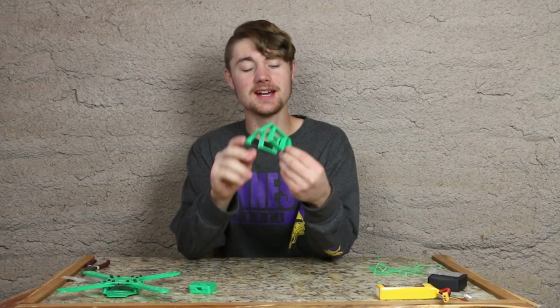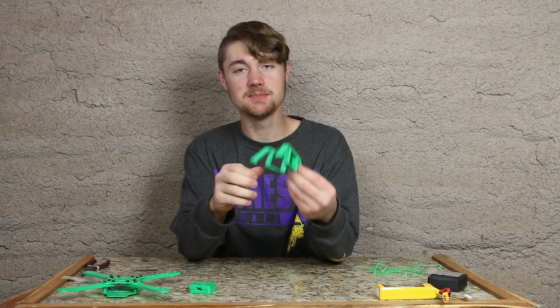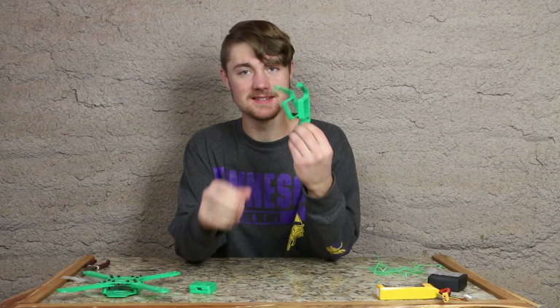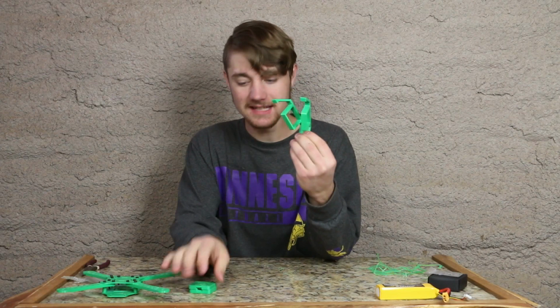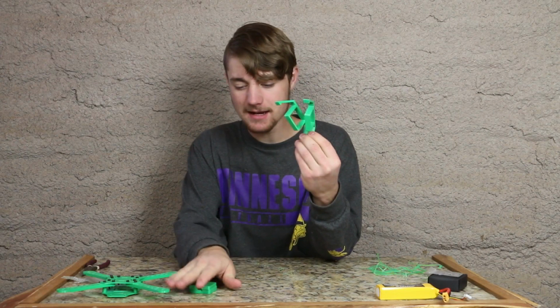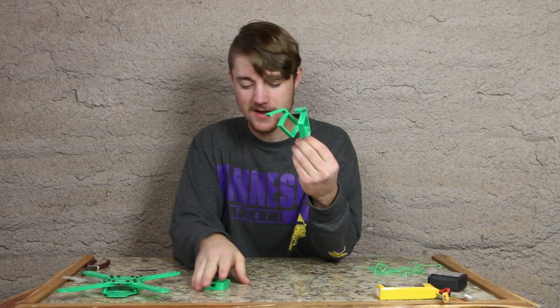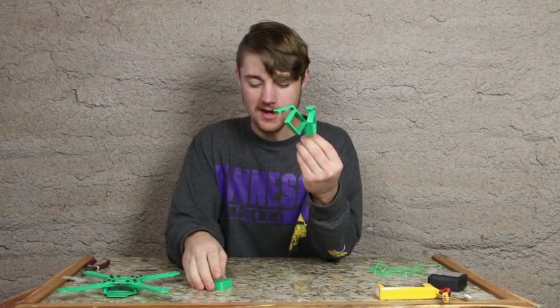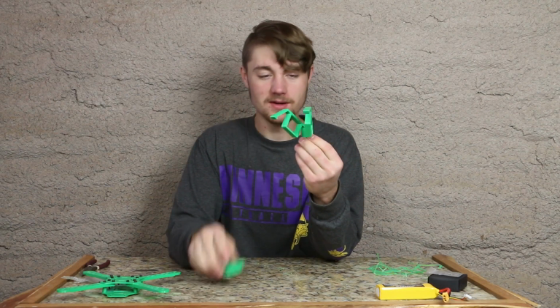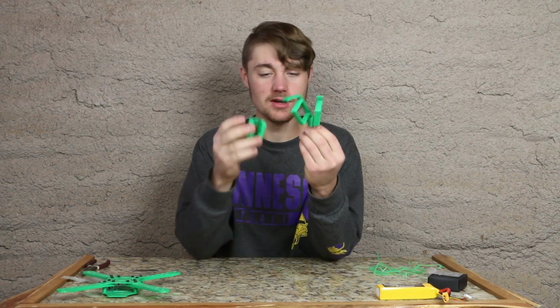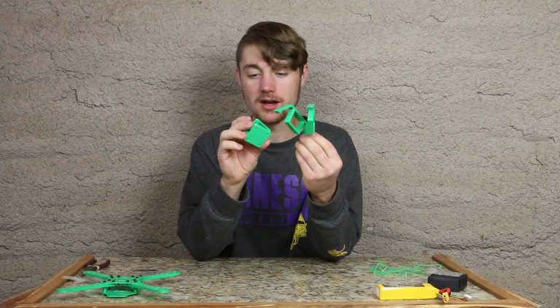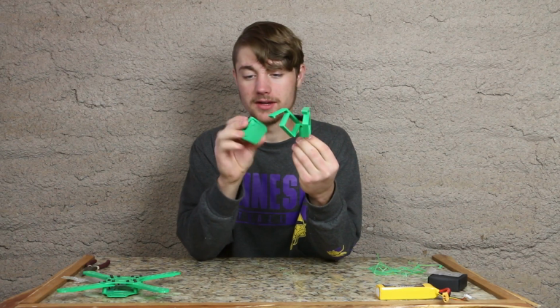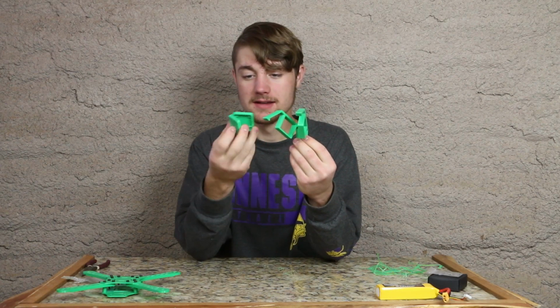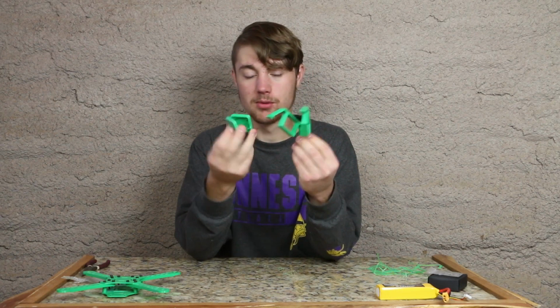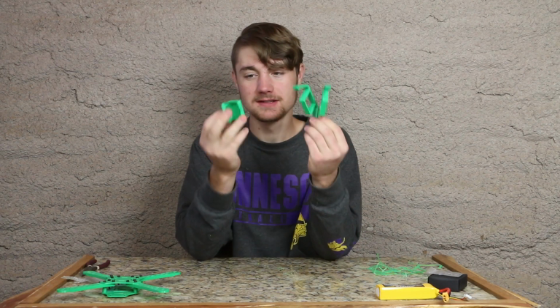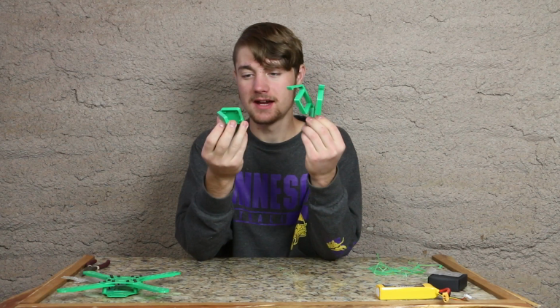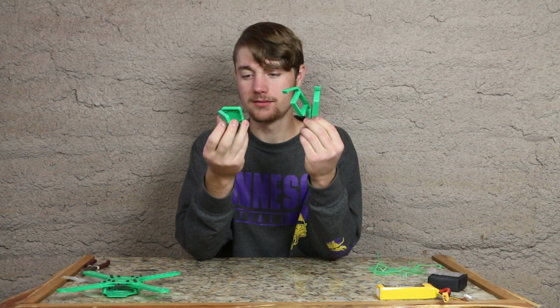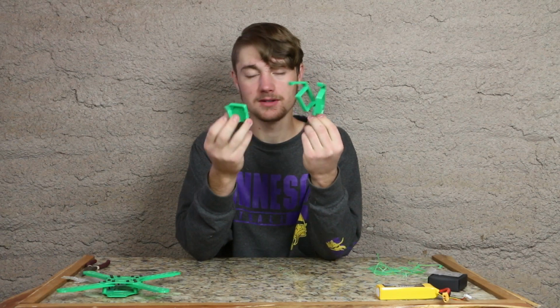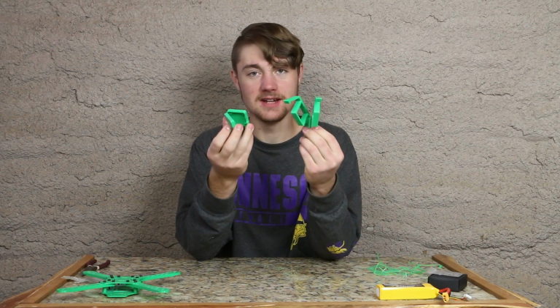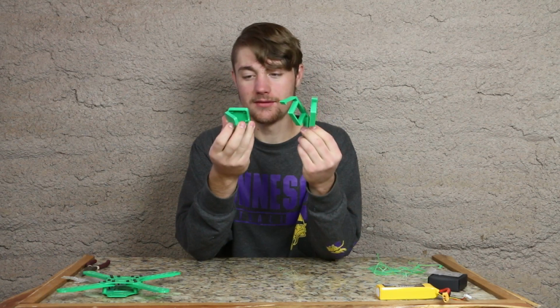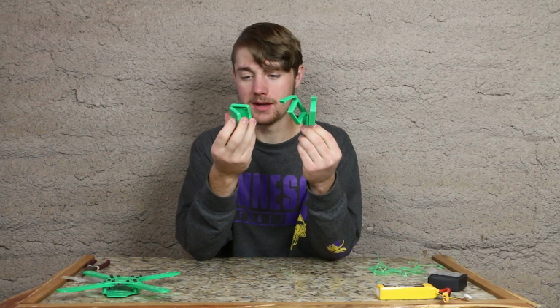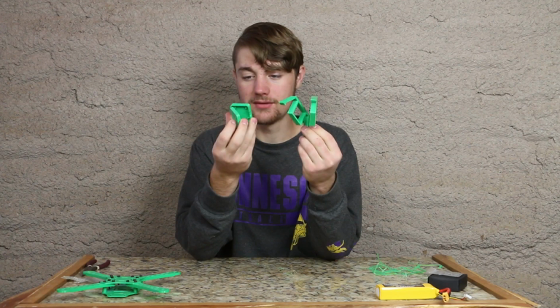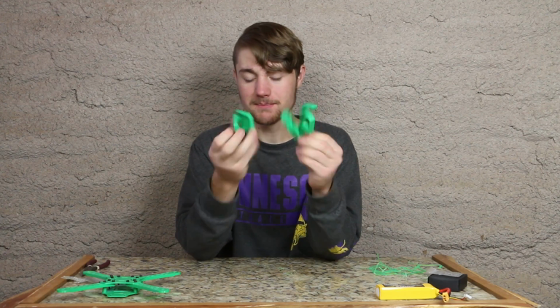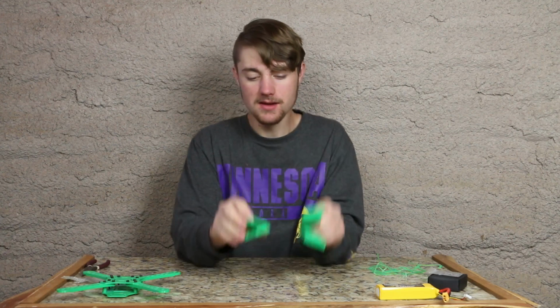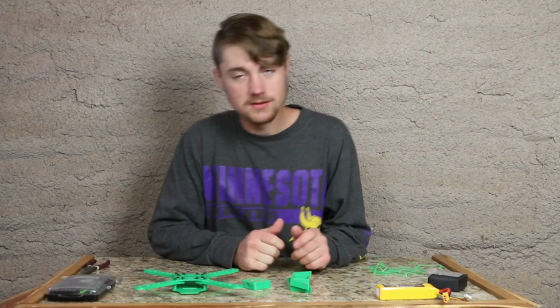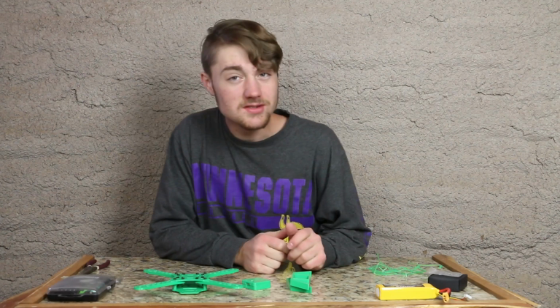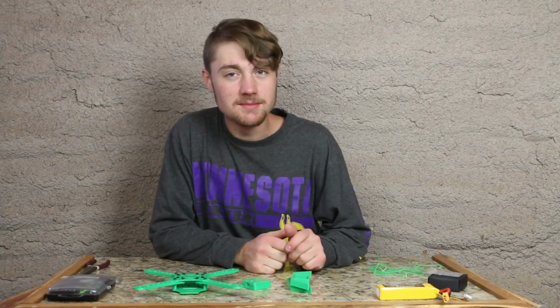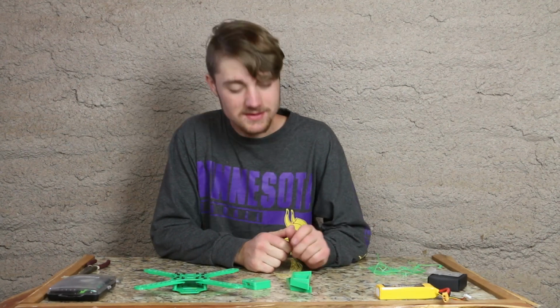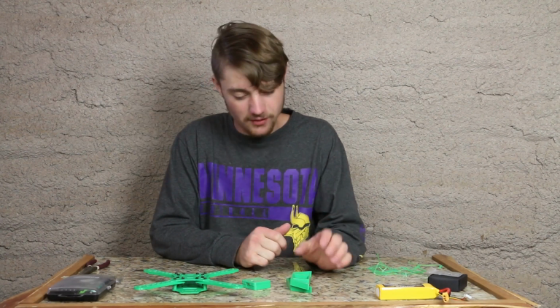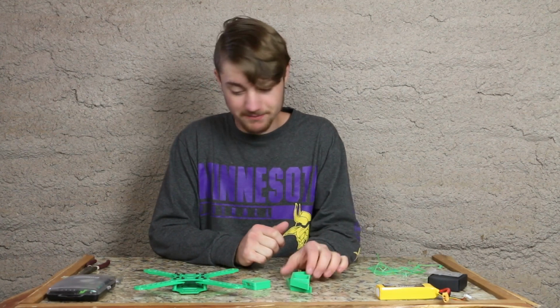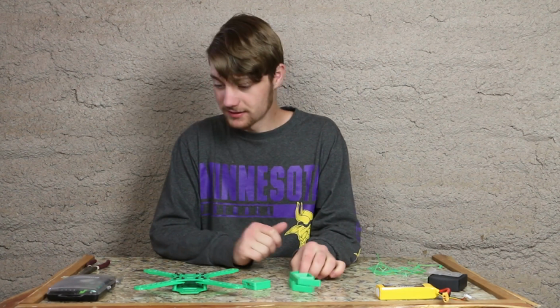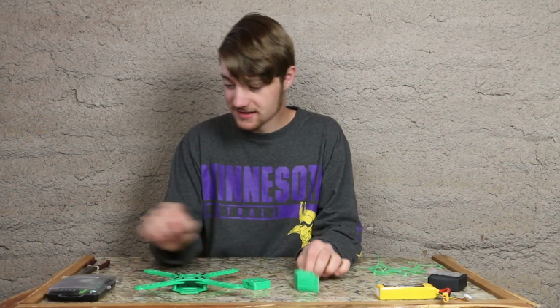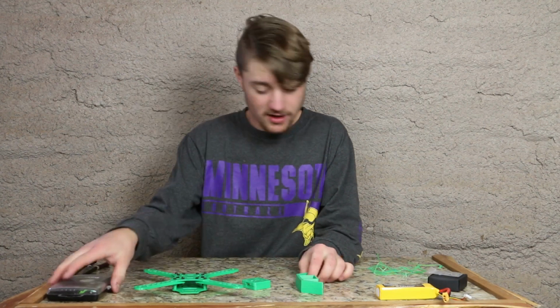I got the pieces cleaned up and ready to go. Got all the supports cleaned off of them. Now it's time to install them — let's get started.